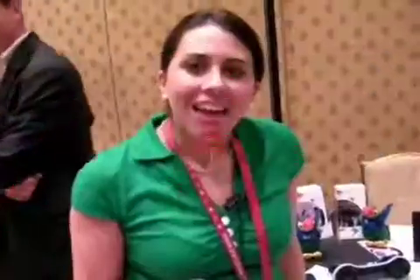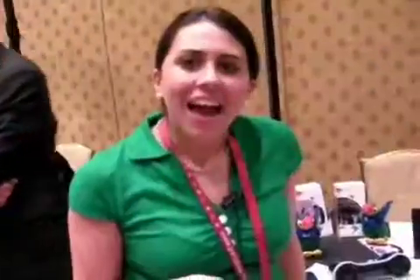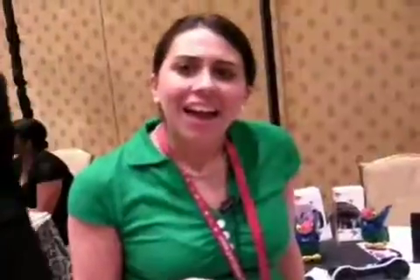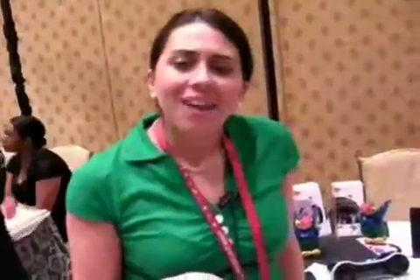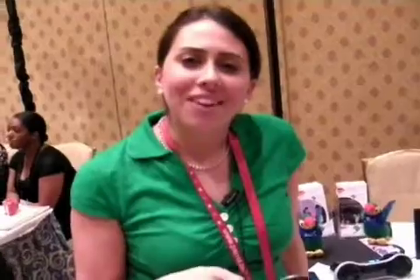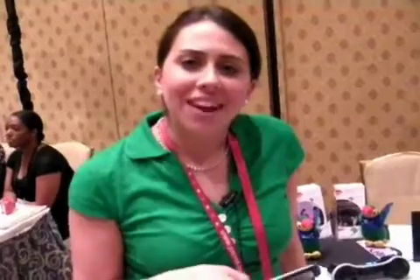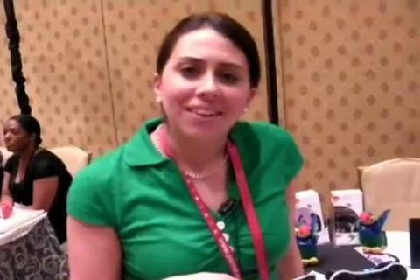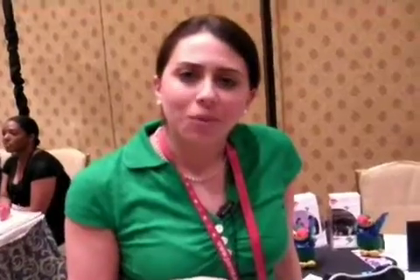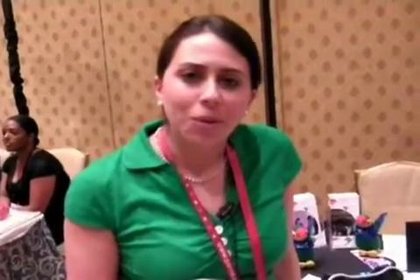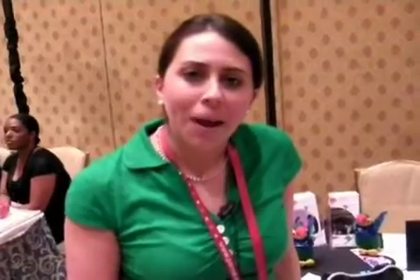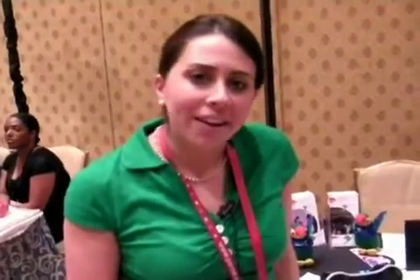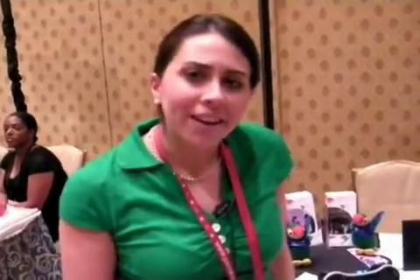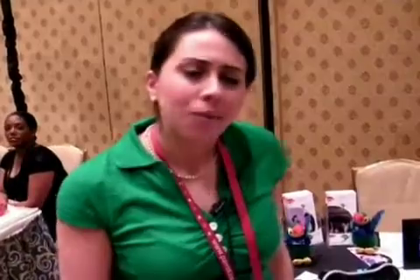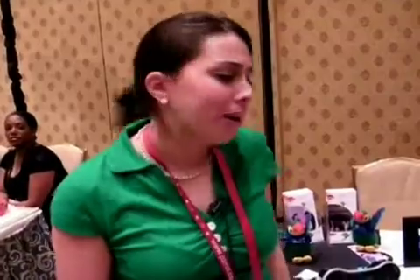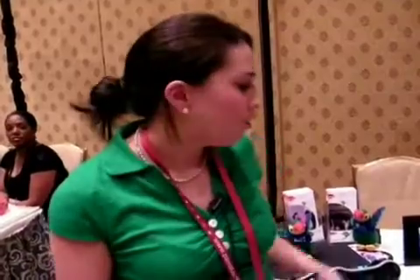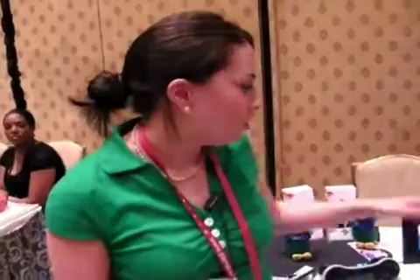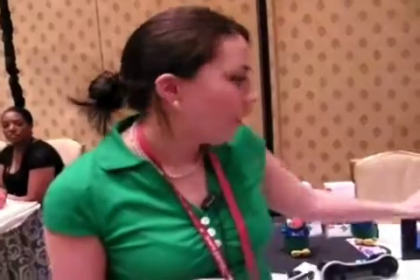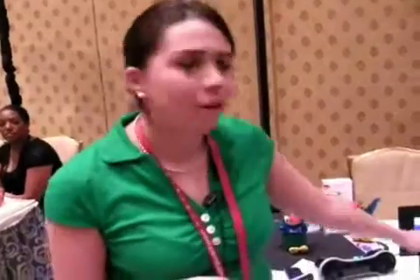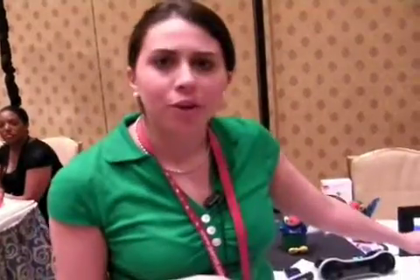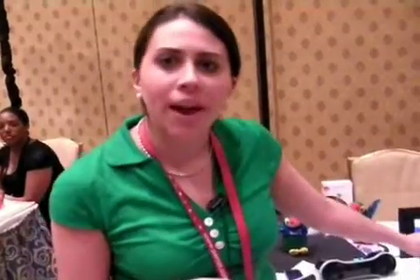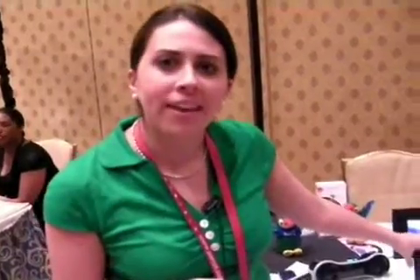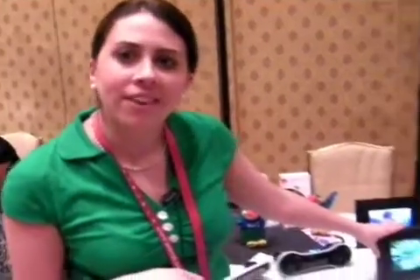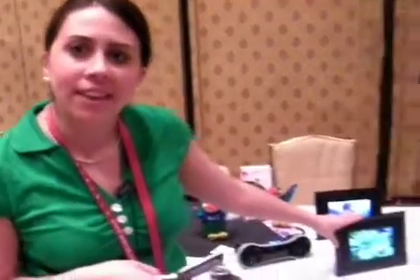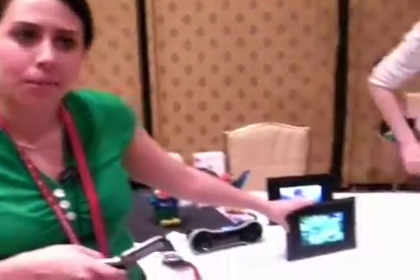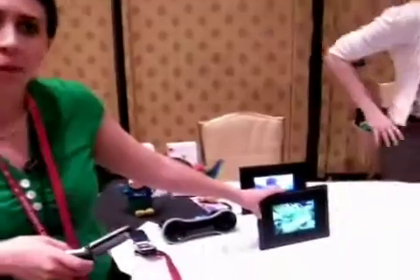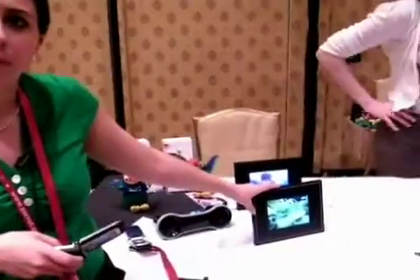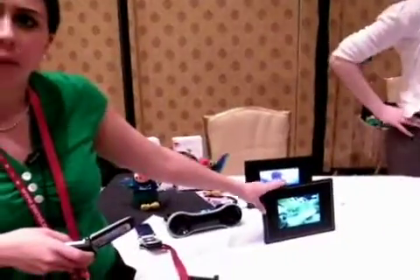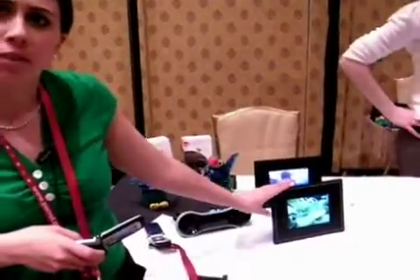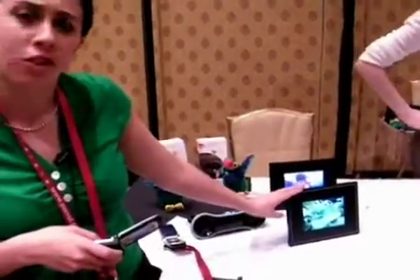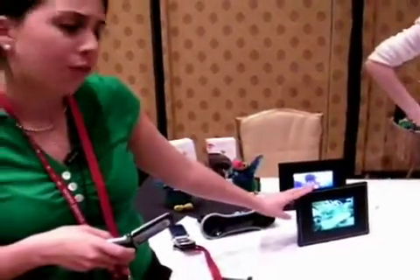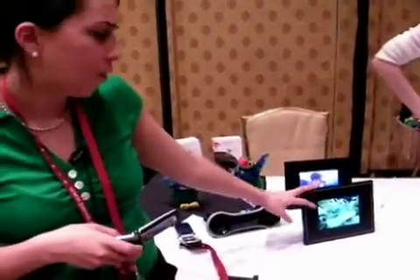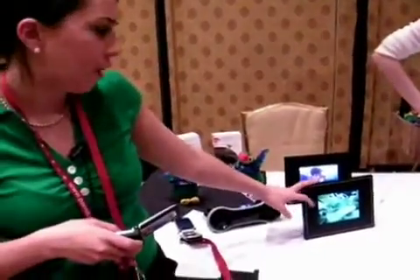Hi, I'm Jacqueline. I work with Parrot, and we're here to show you our new NFC enabled digital photo frame.